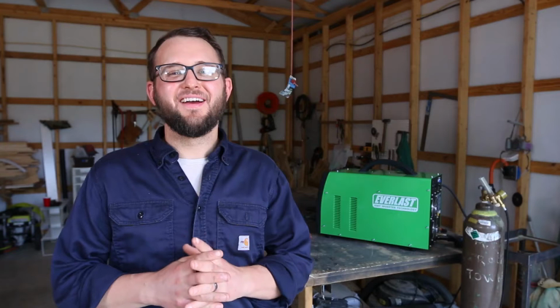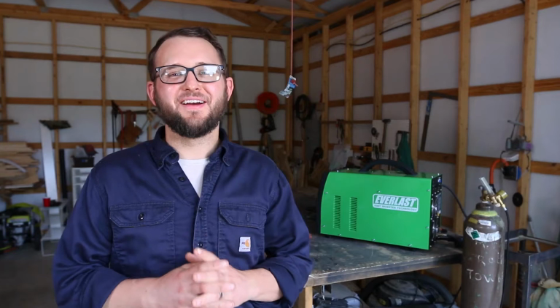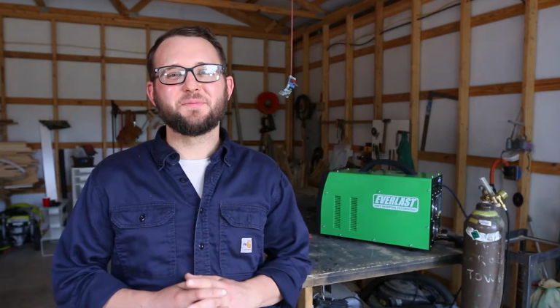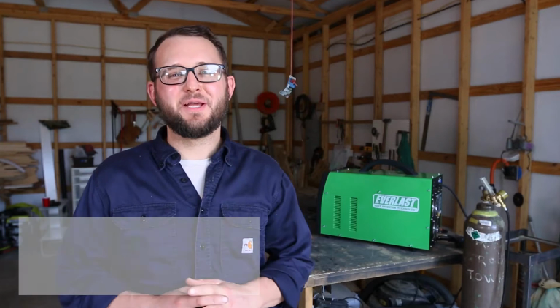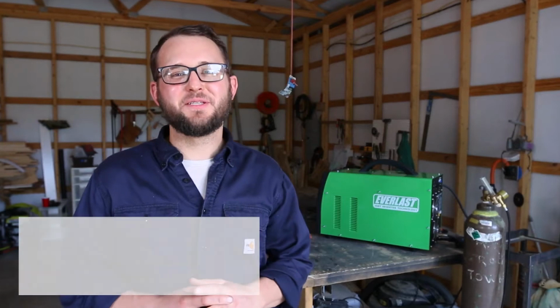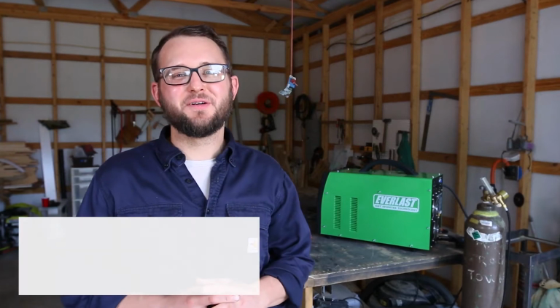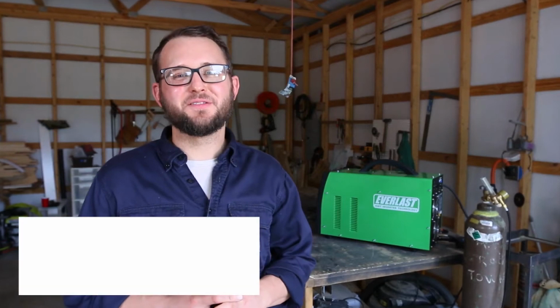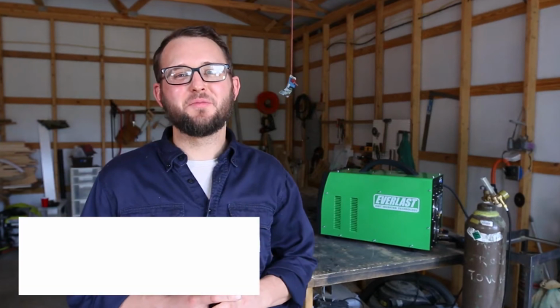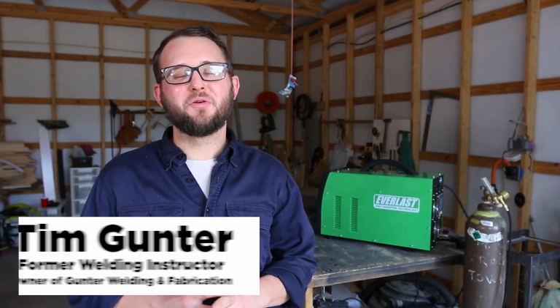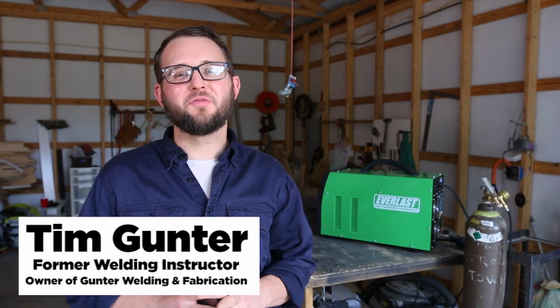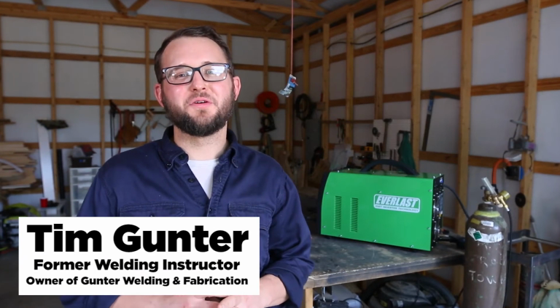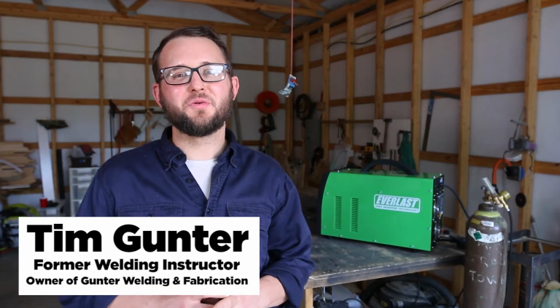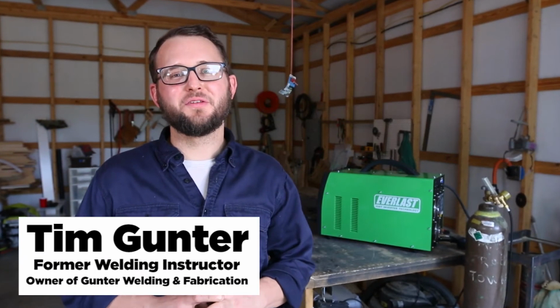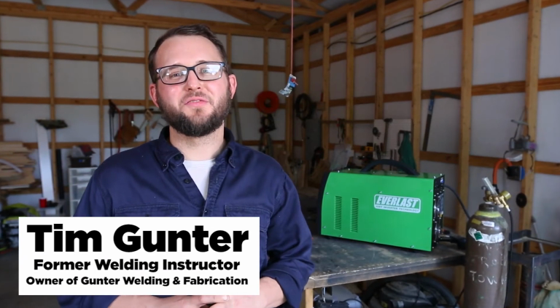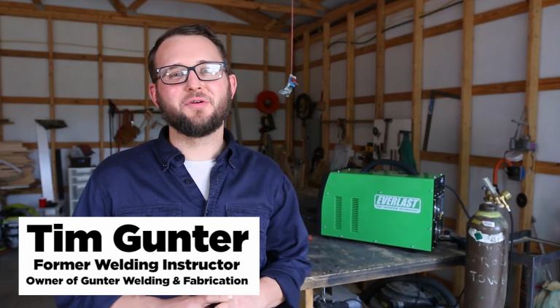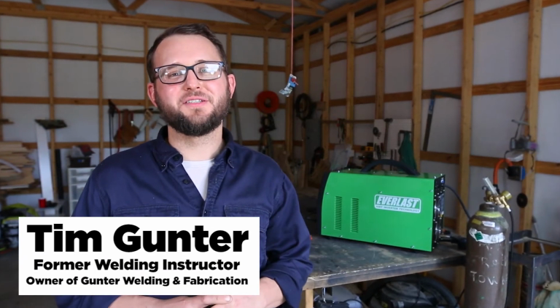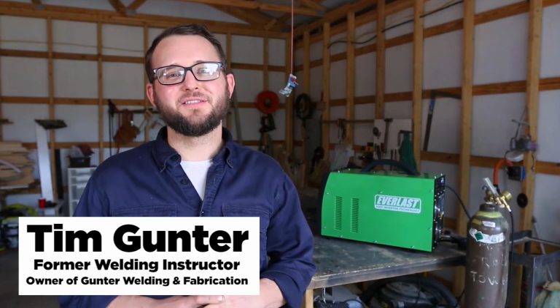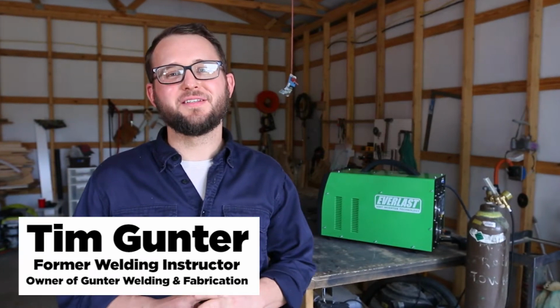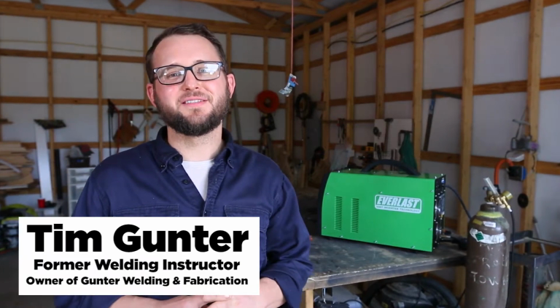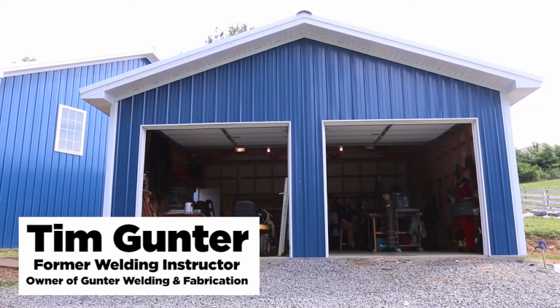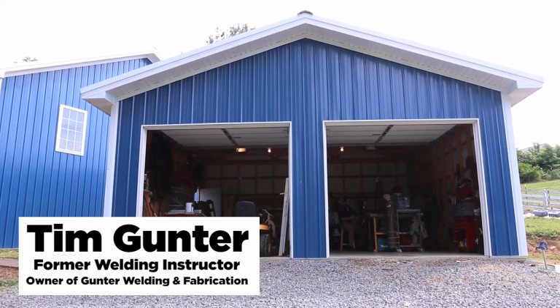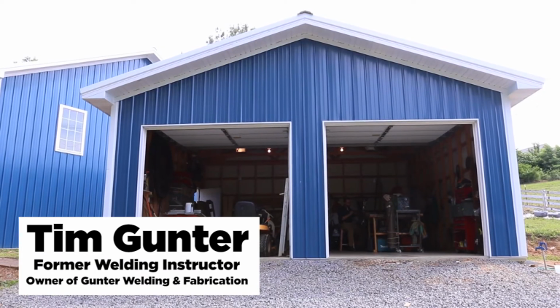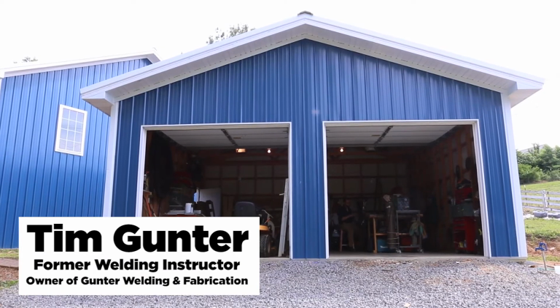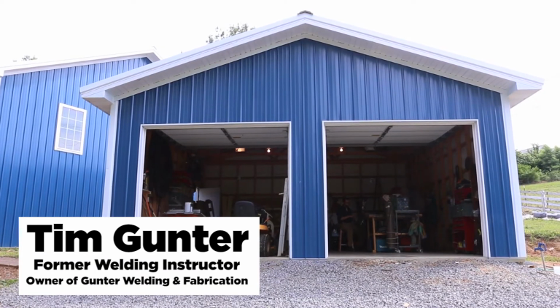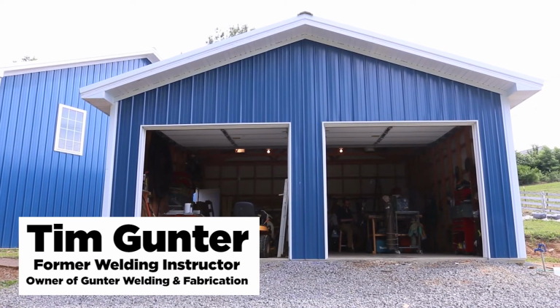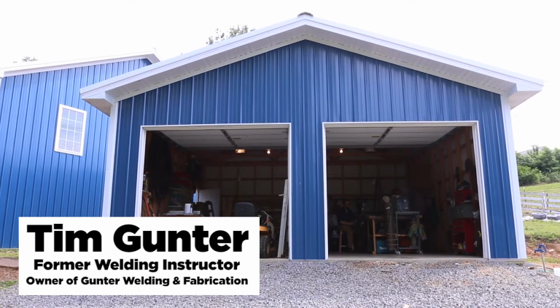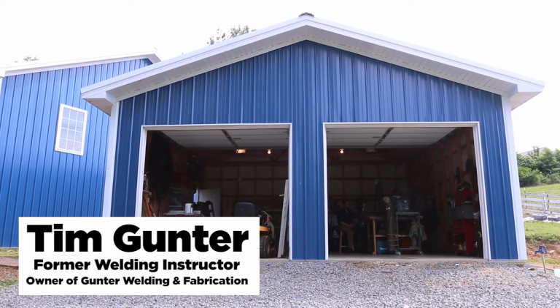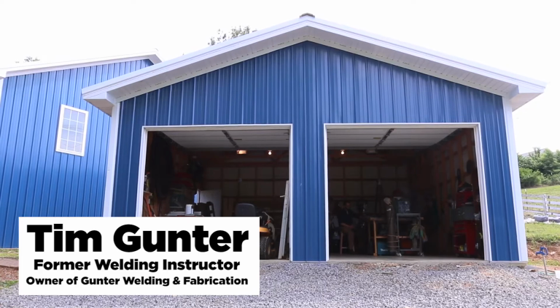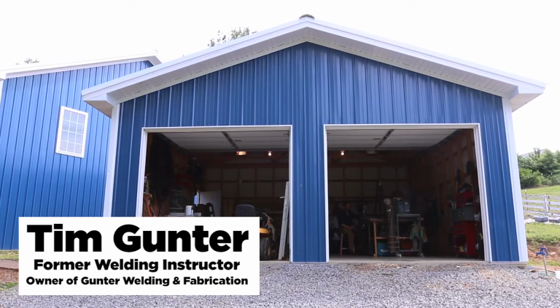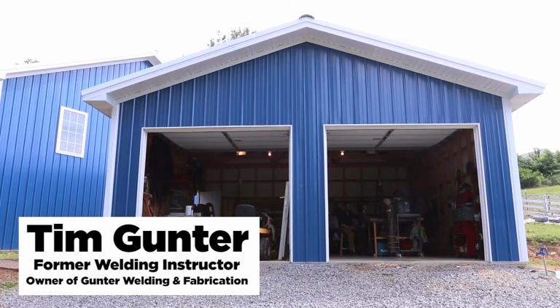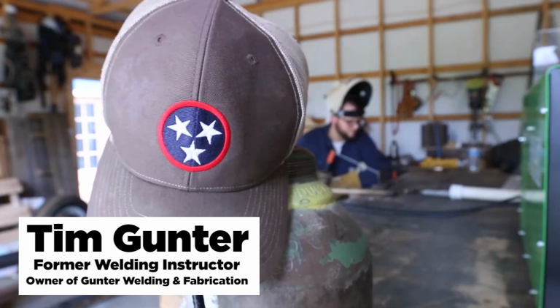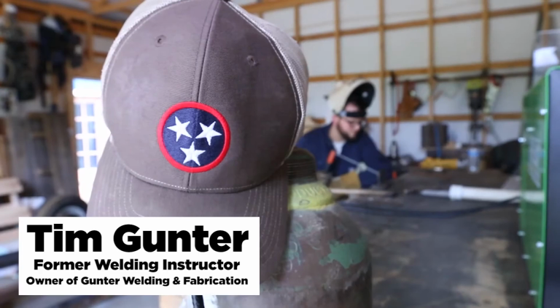Hey guys, my name is Tim Gunter. I'm the owner of Gunter Welding and Fabrication in Dixon, Tennessee. I'm also a former welding instructor.